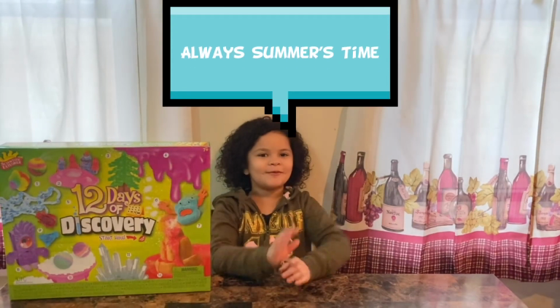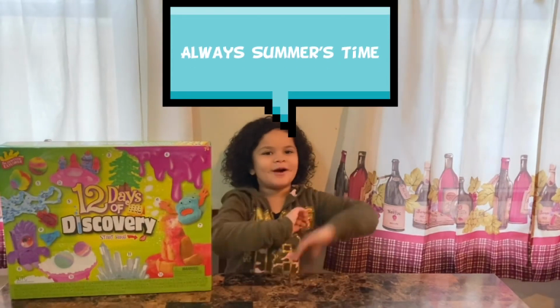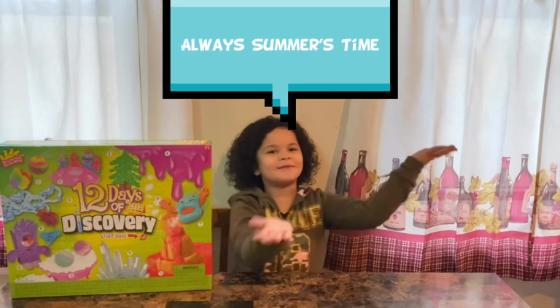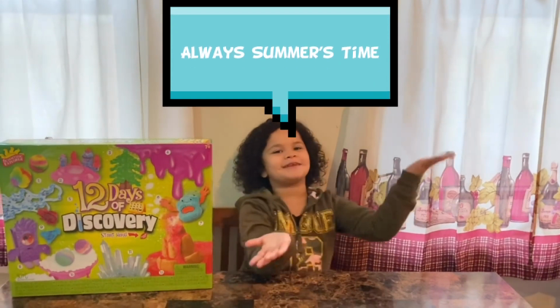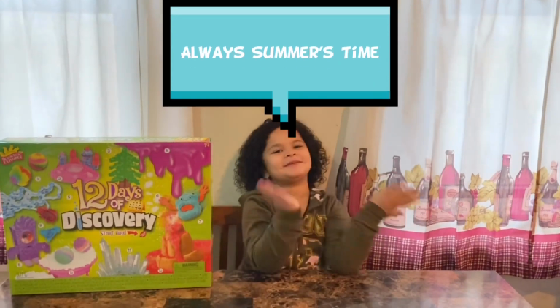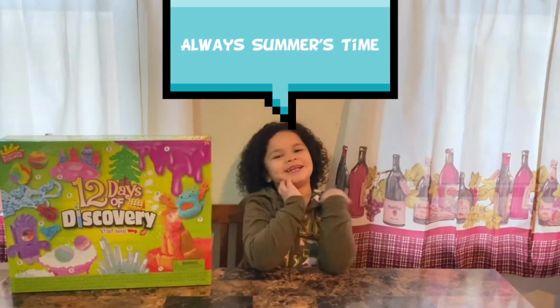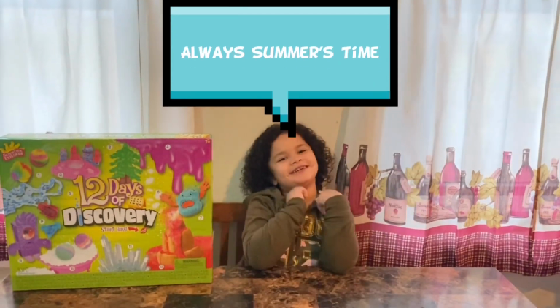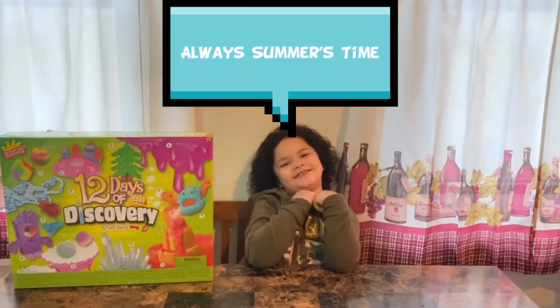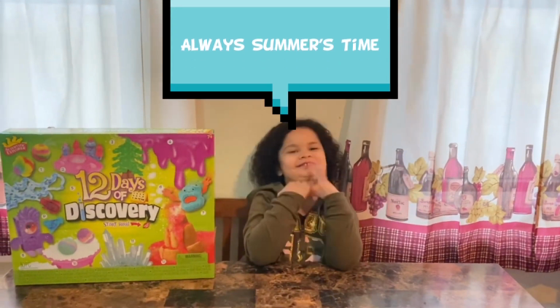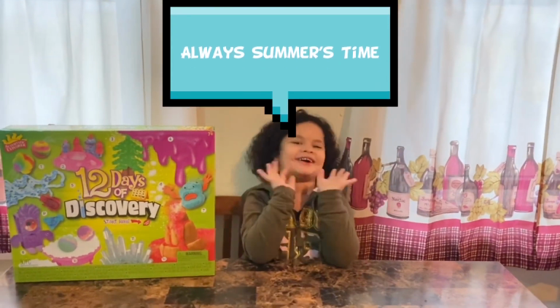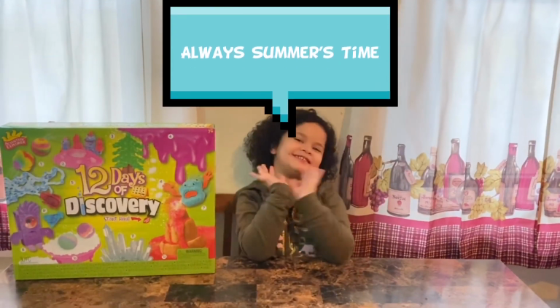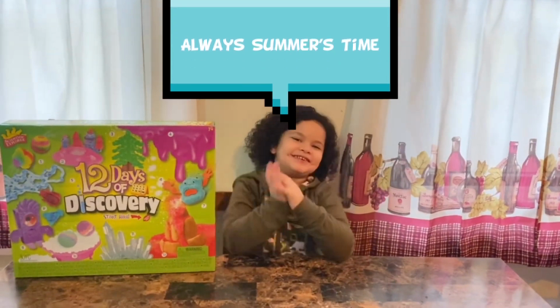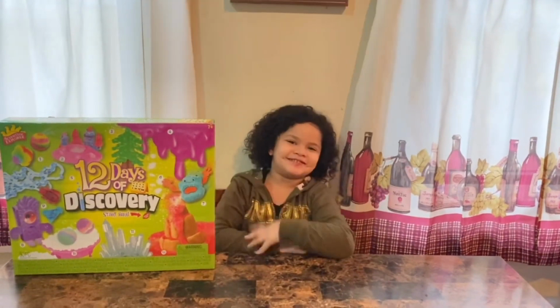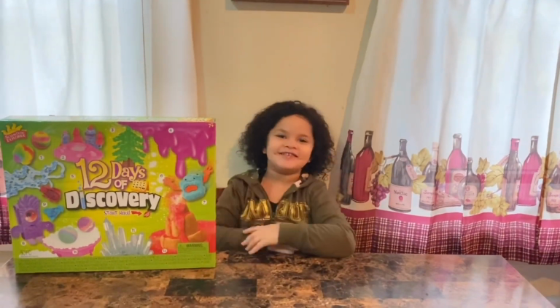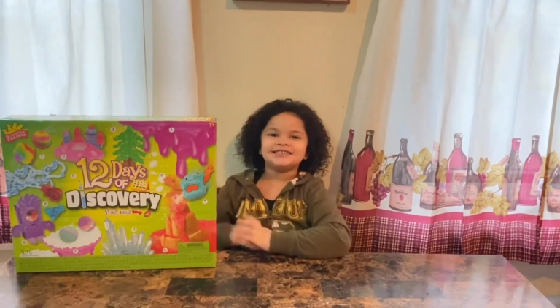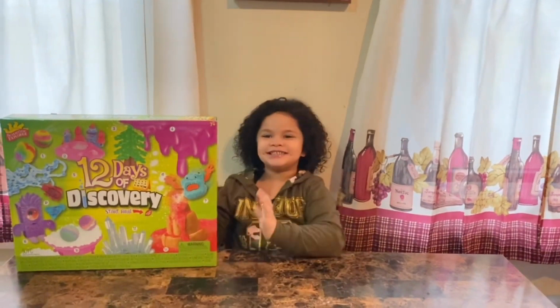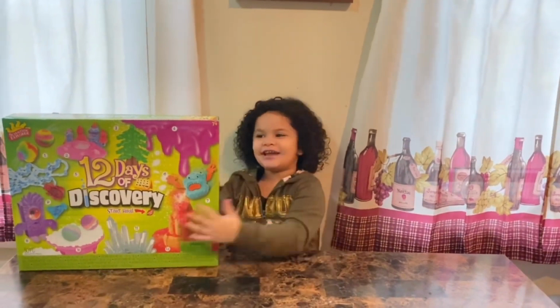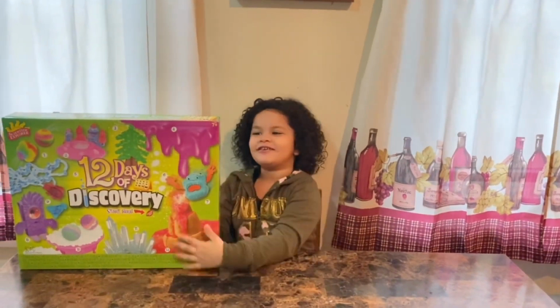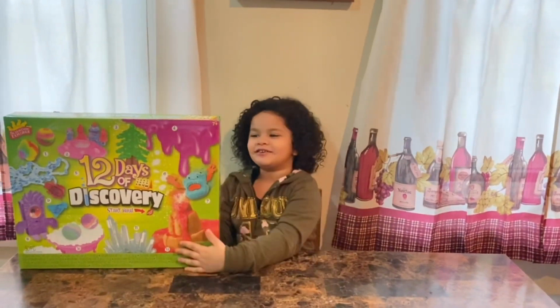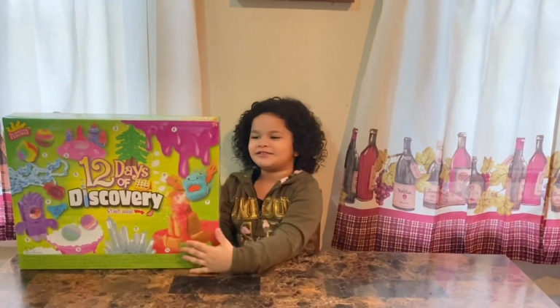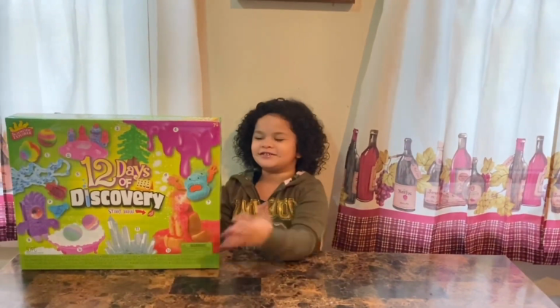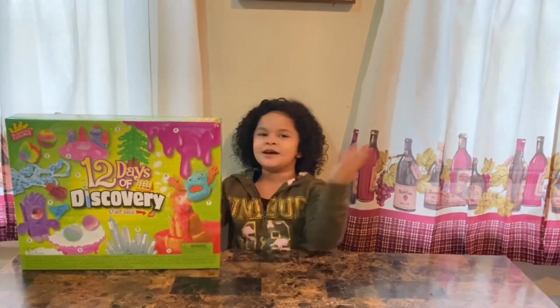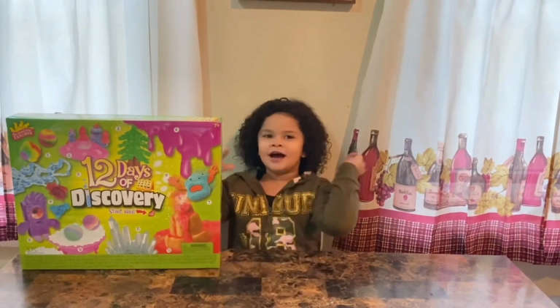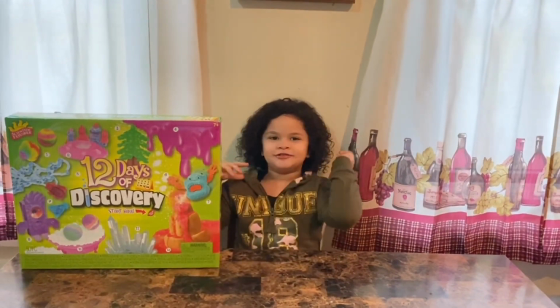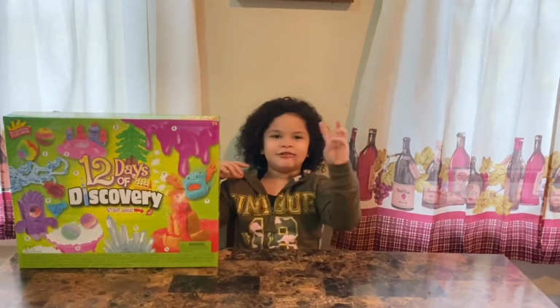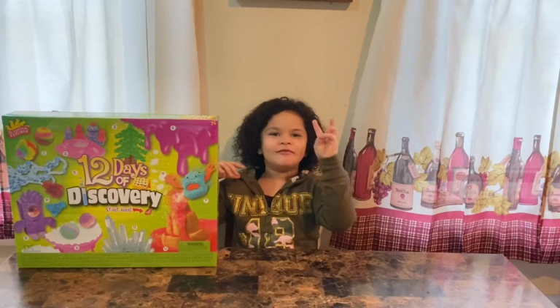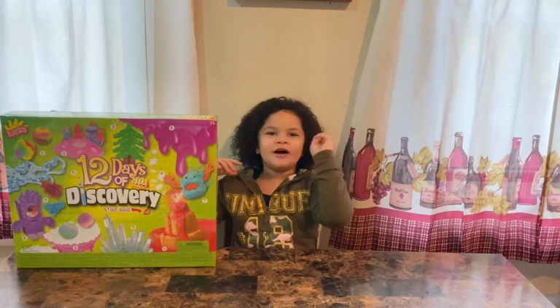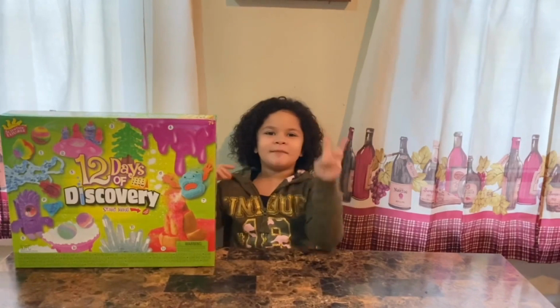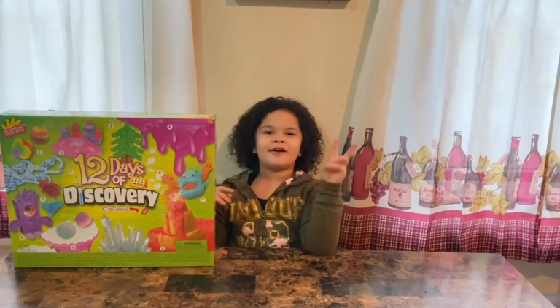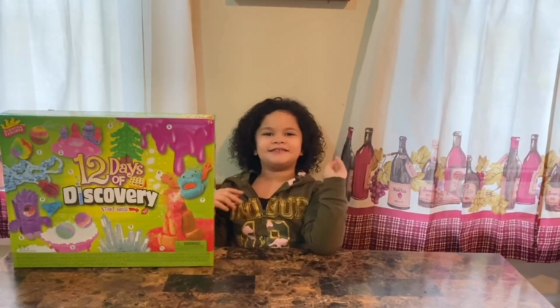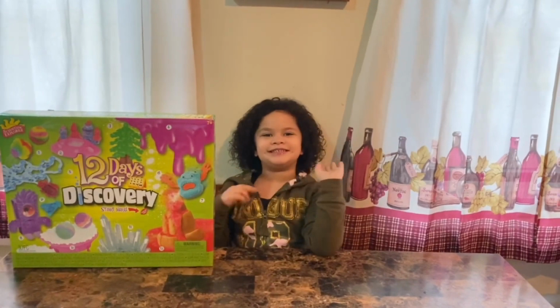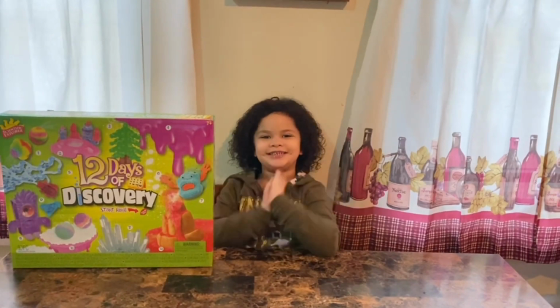Welcome back to my channel, it's Ellie and I. Today we're going to do a 12-part series.